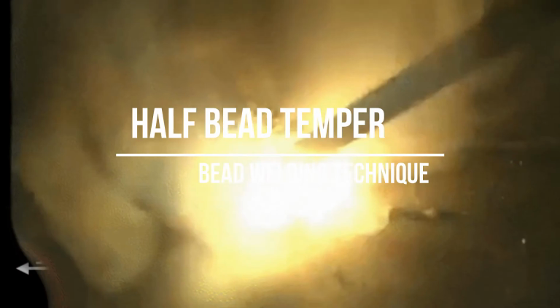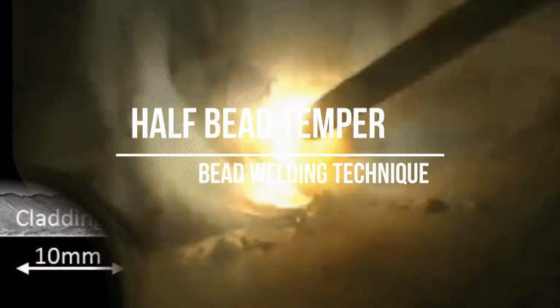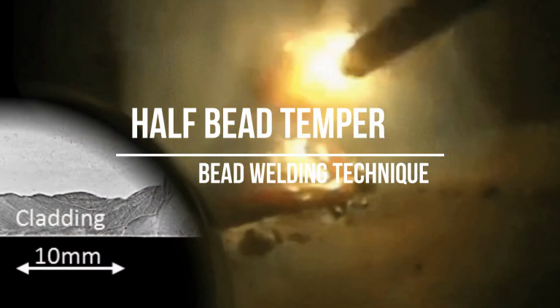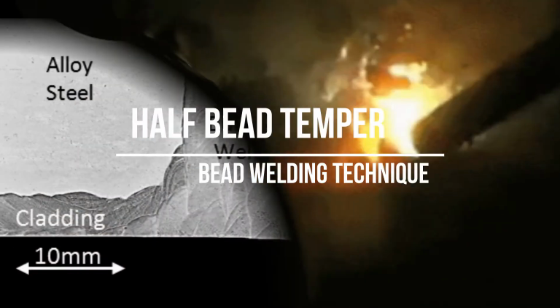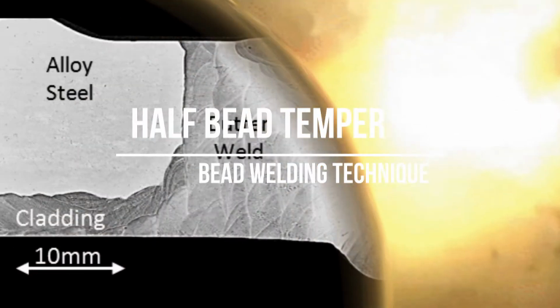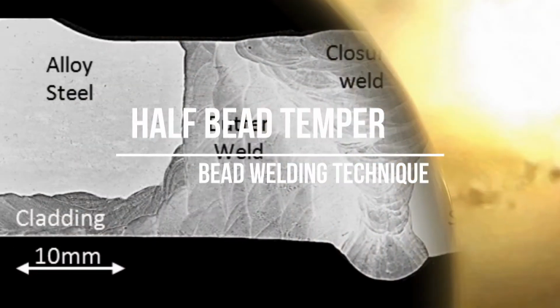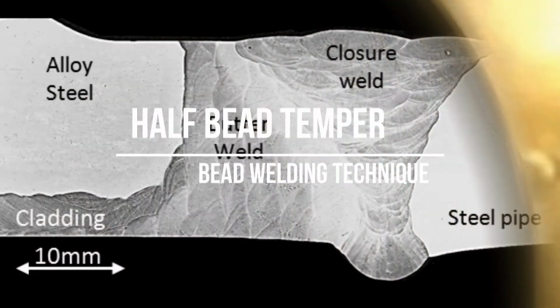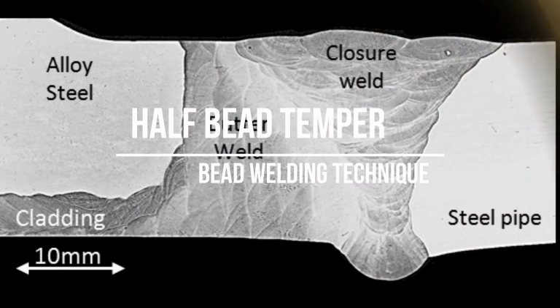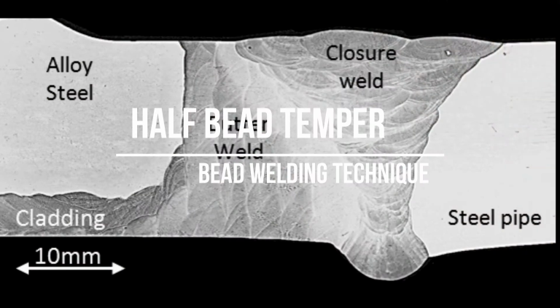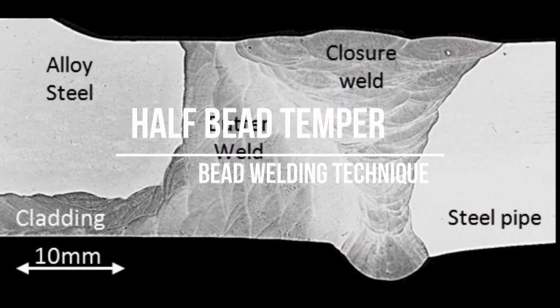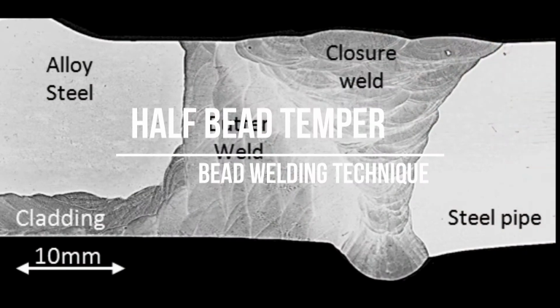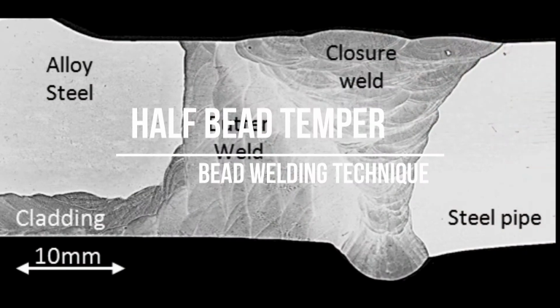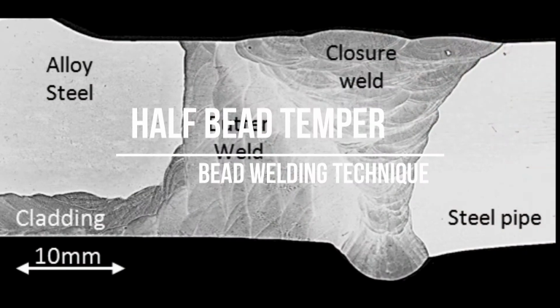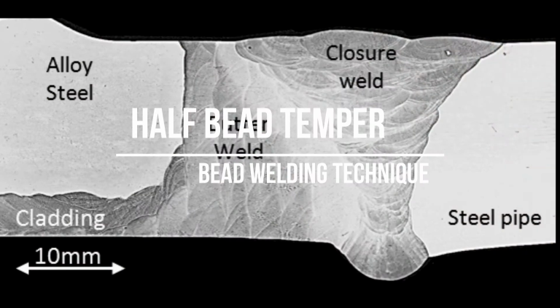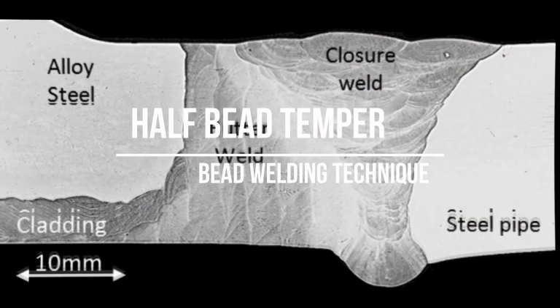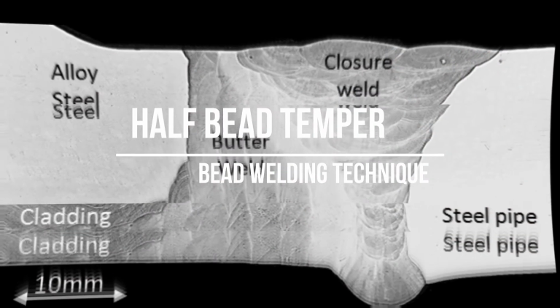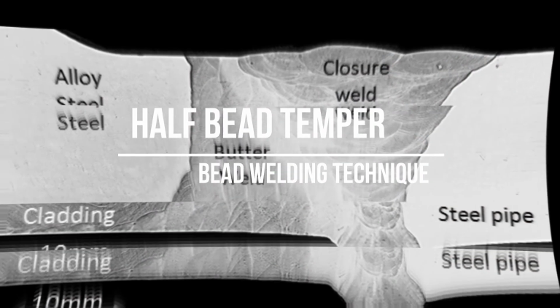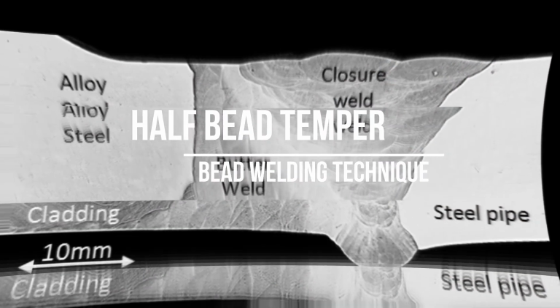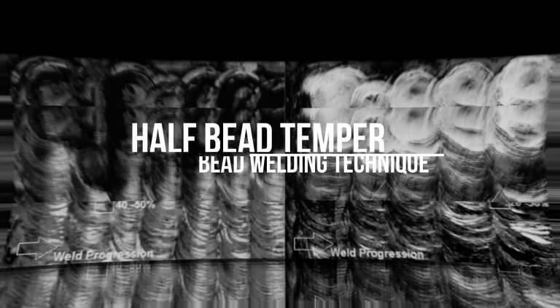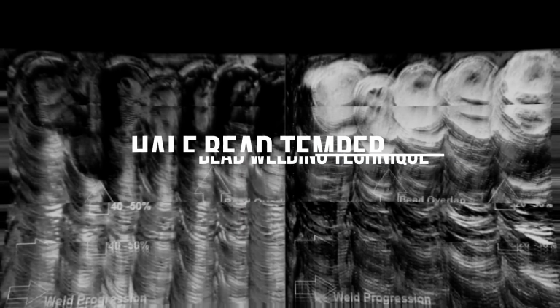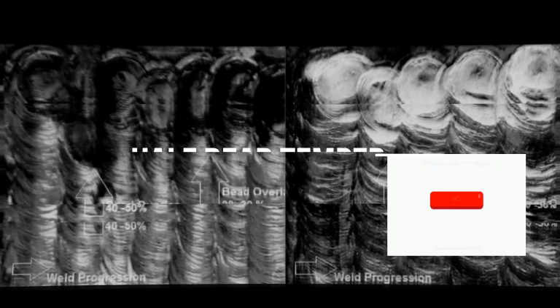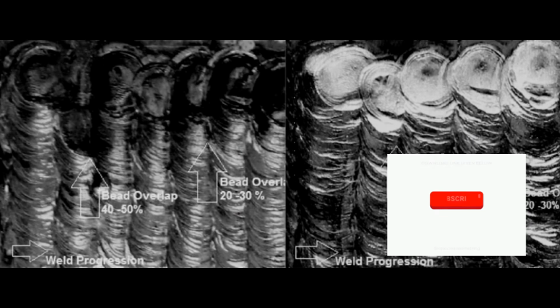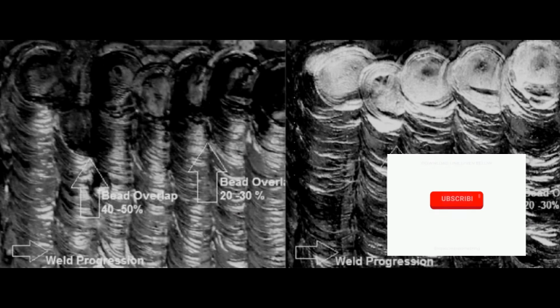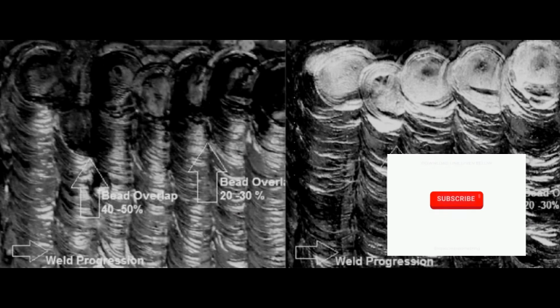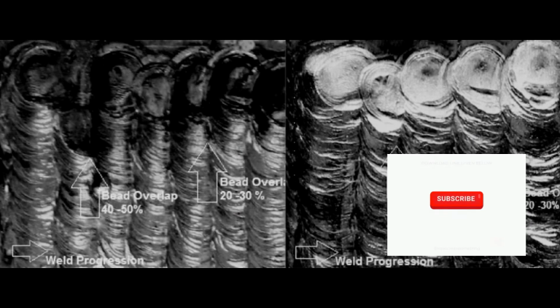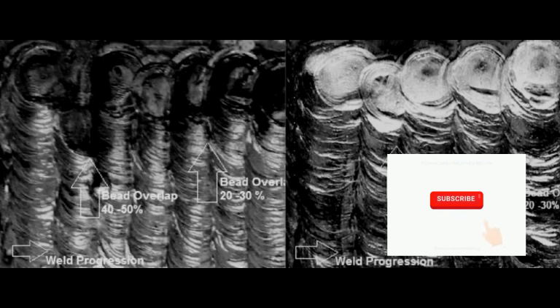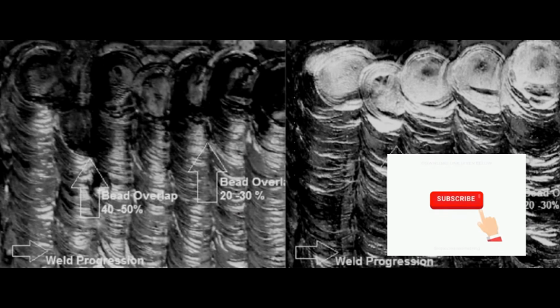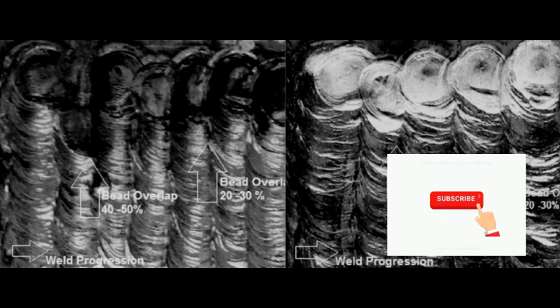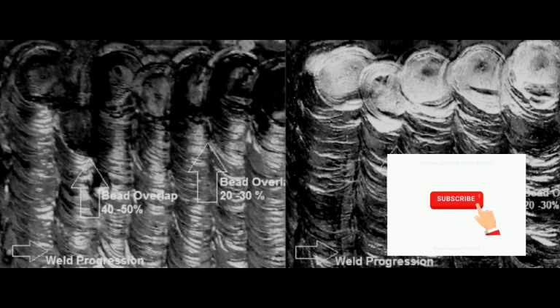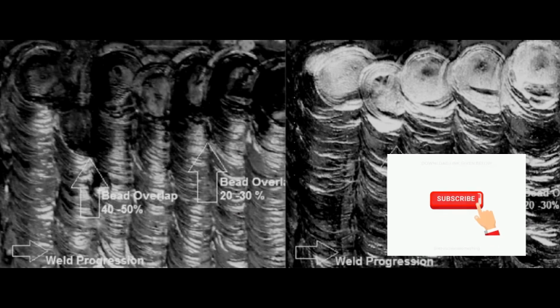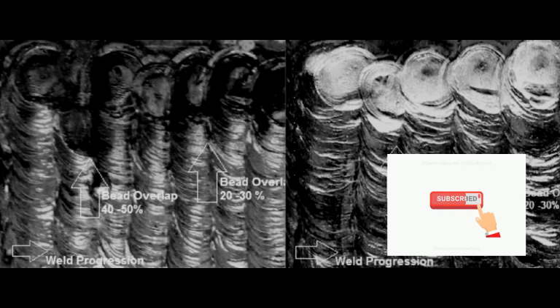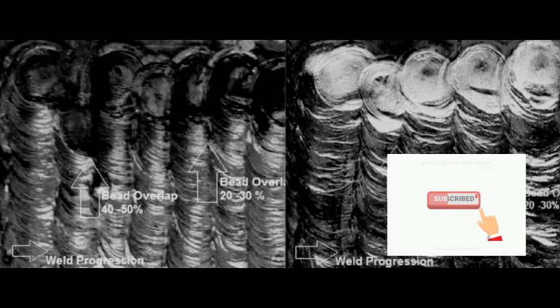It is must to follow these steps to achieve the desired results of the temper bead.